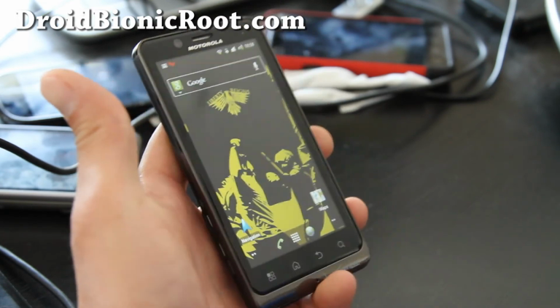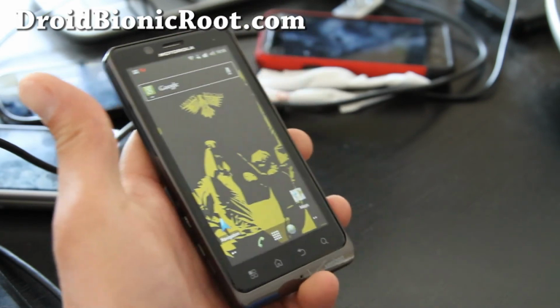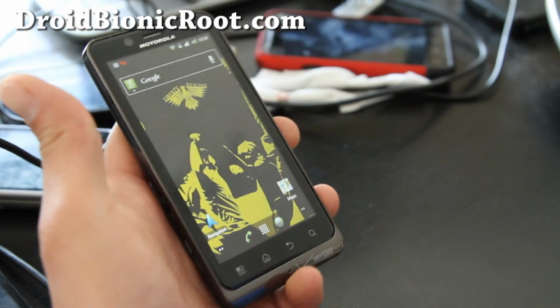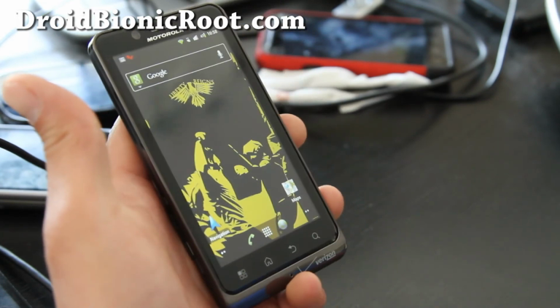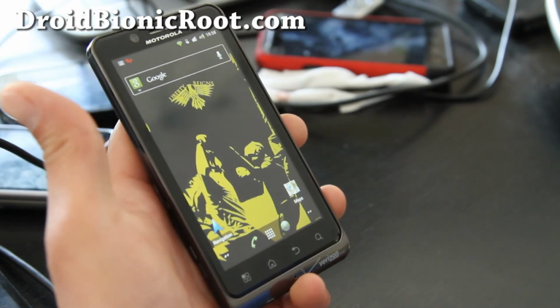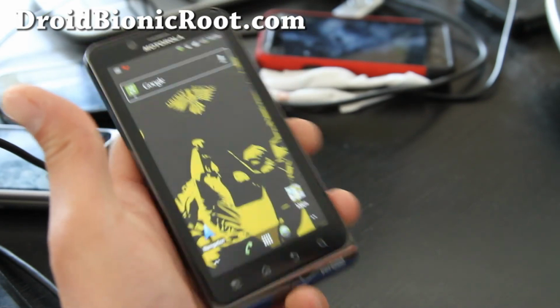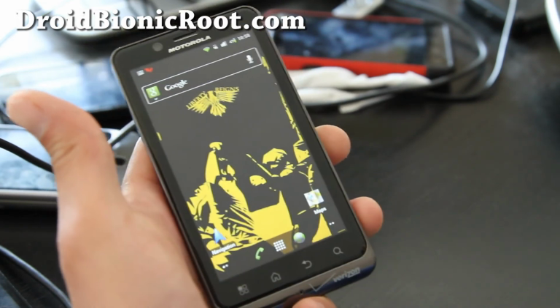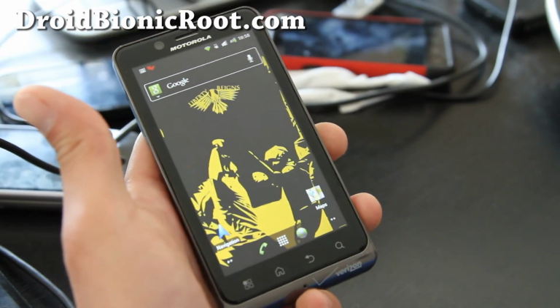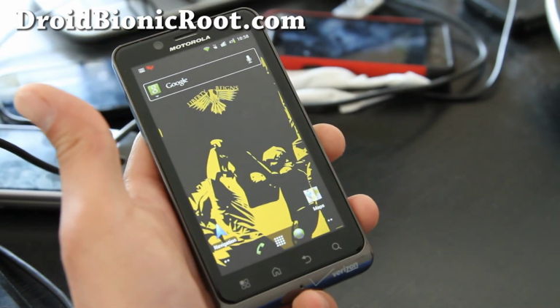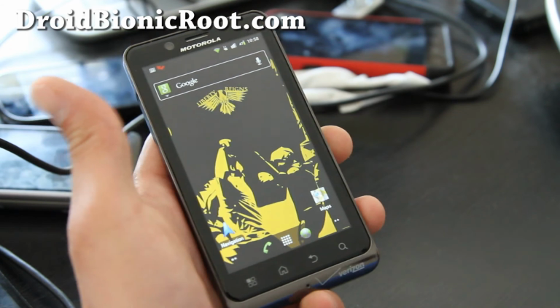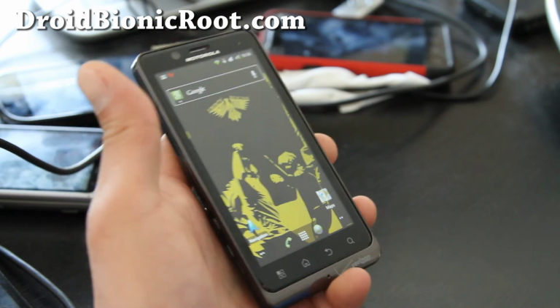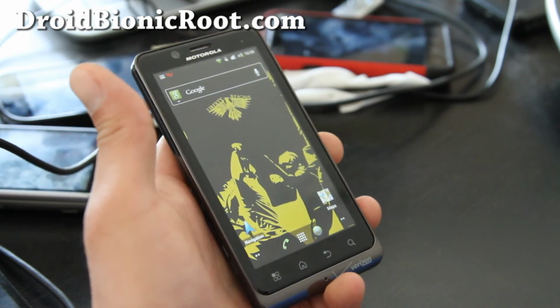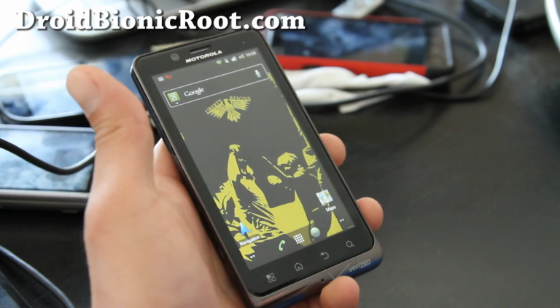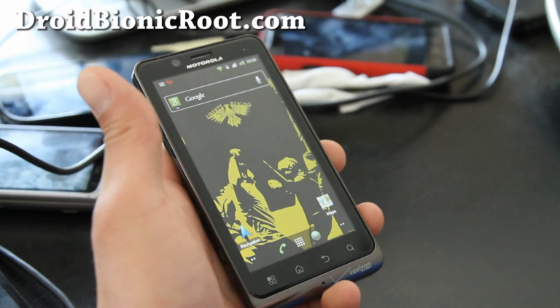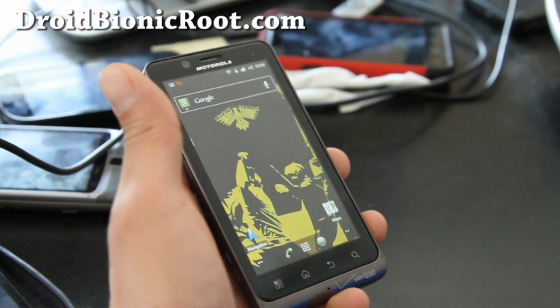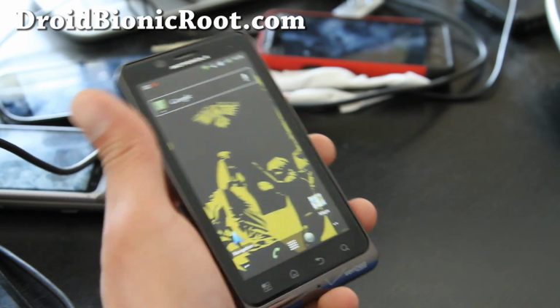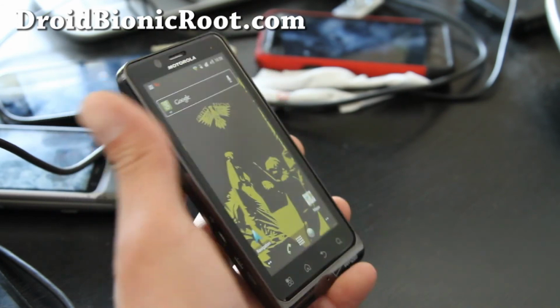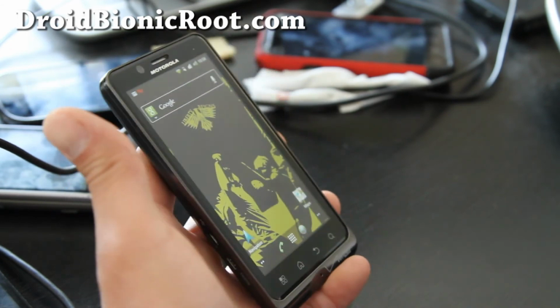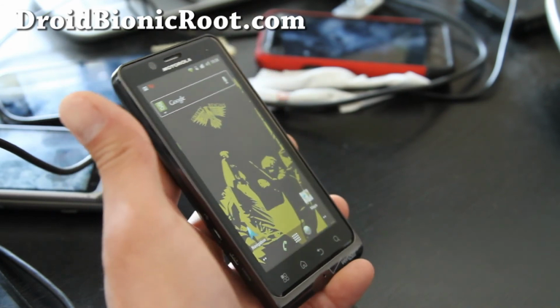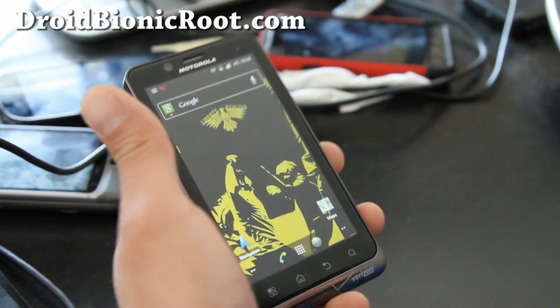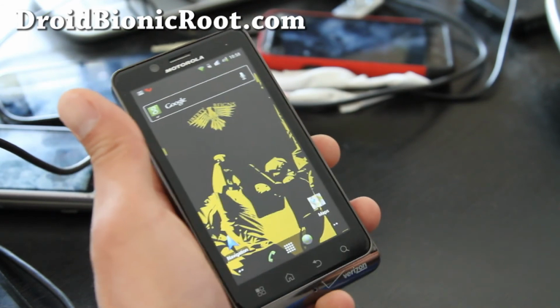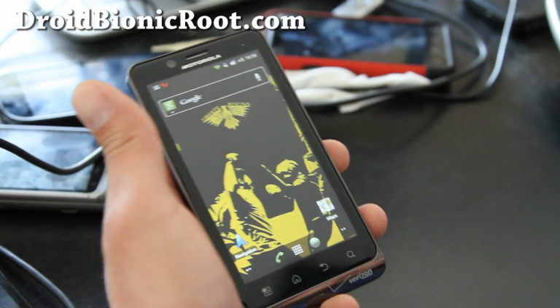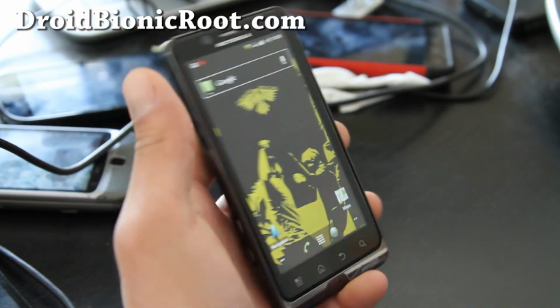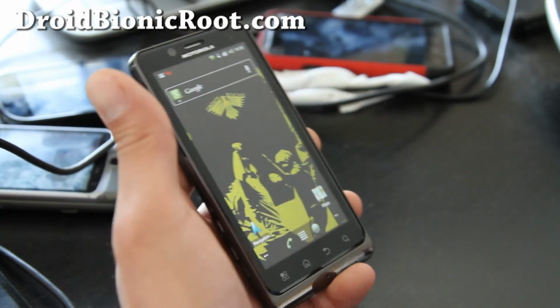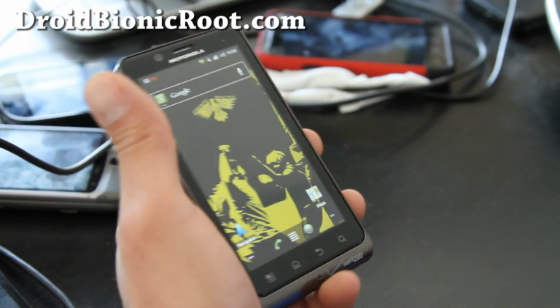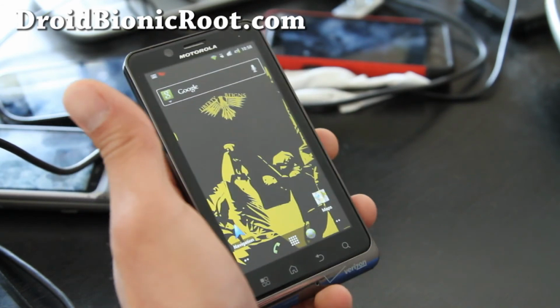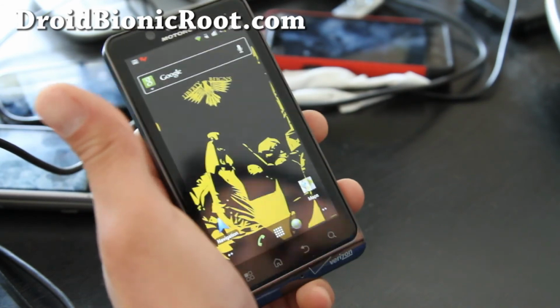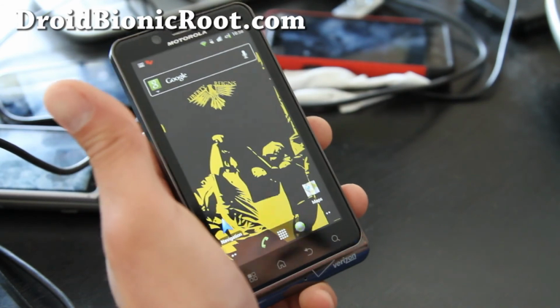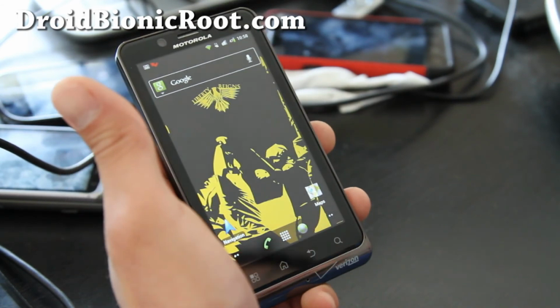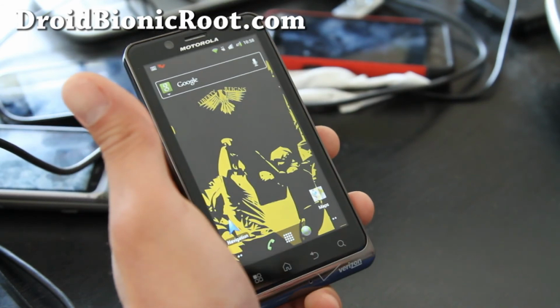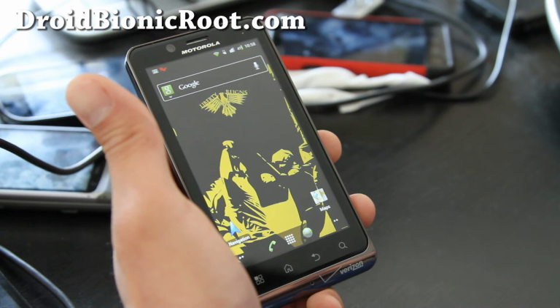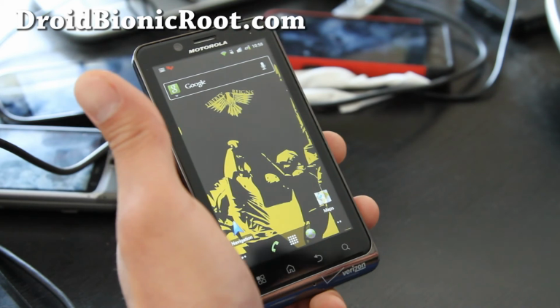See y'all later! And let me know what you think of this ROM — if you use it, leave a comment or visit droidbionicroot.com. Thanks y'all, bye bye!